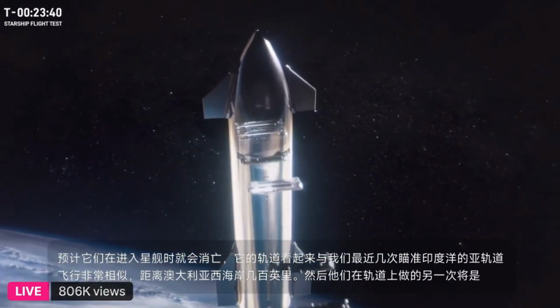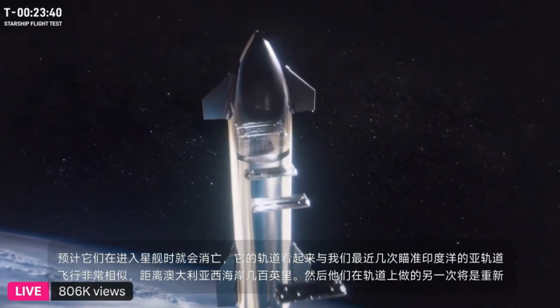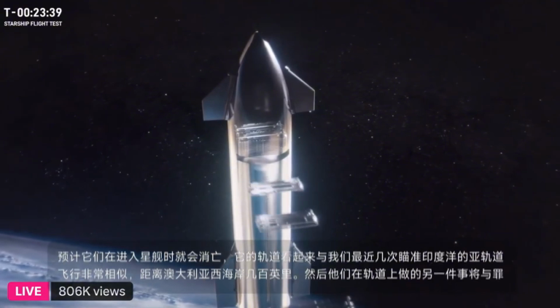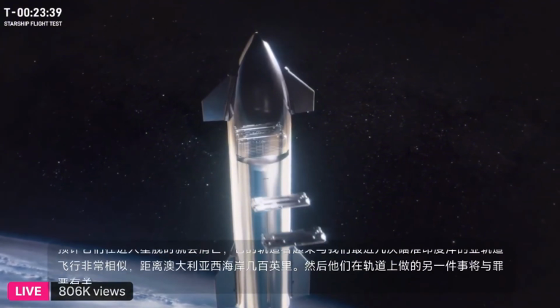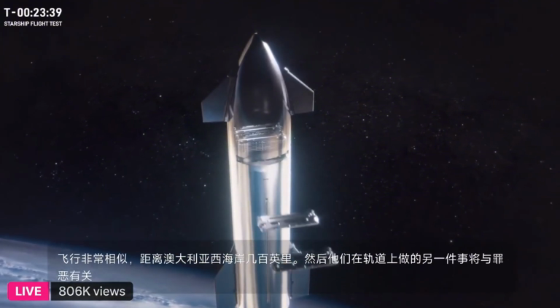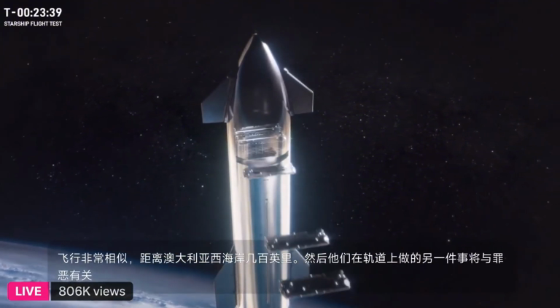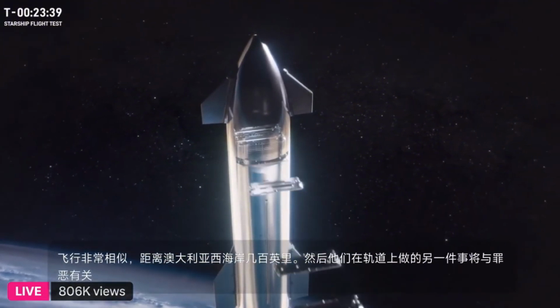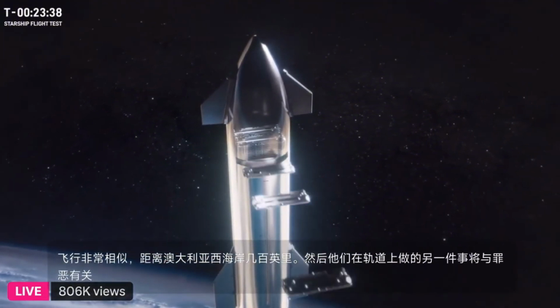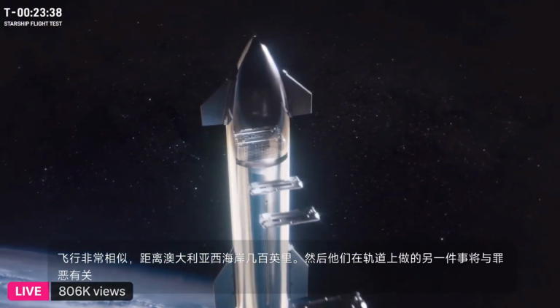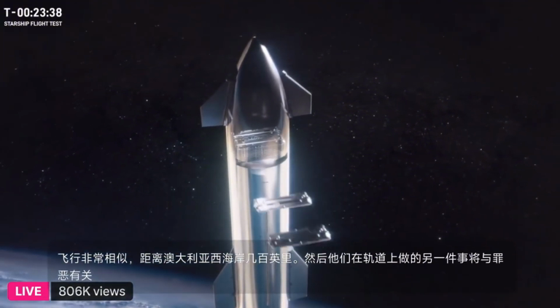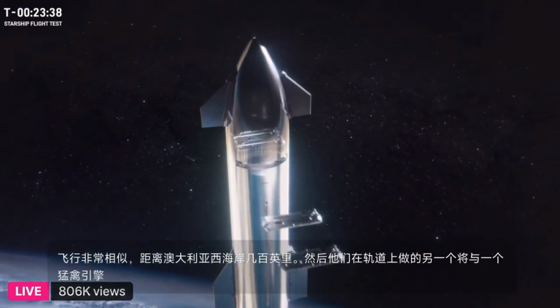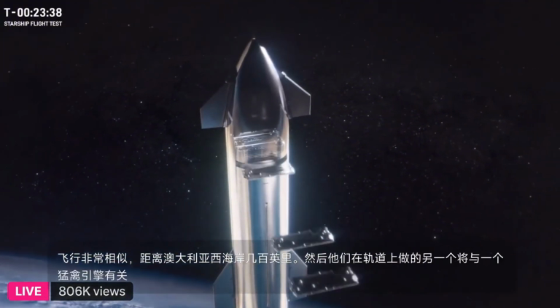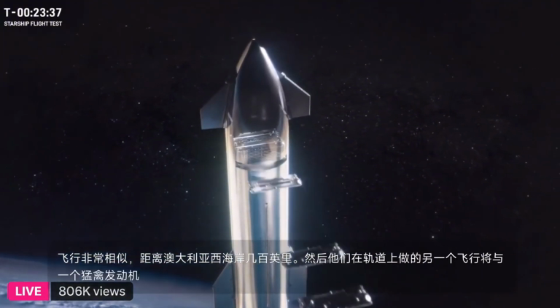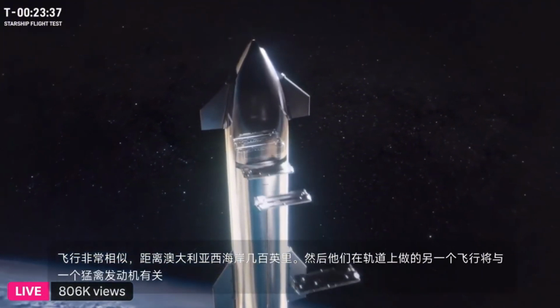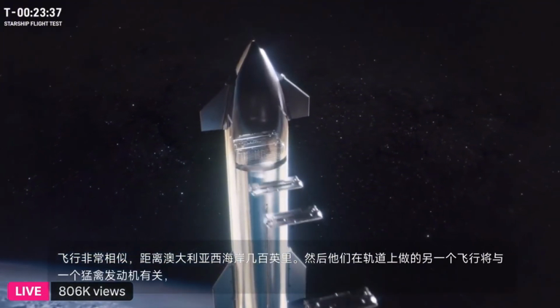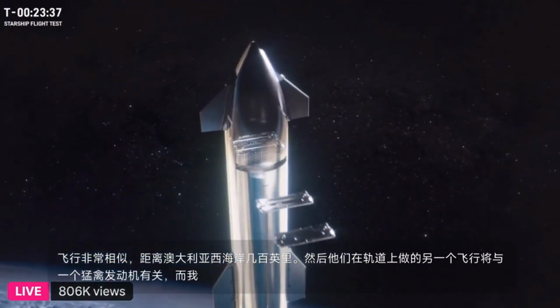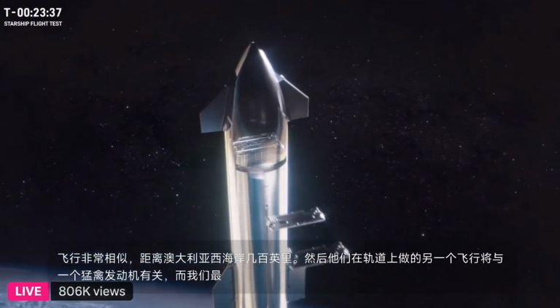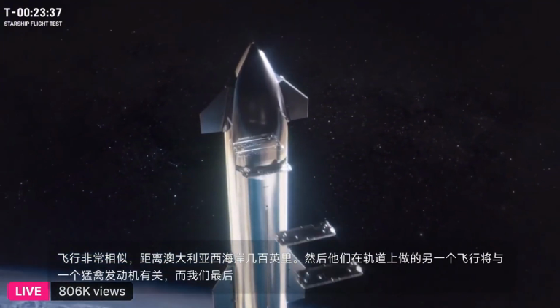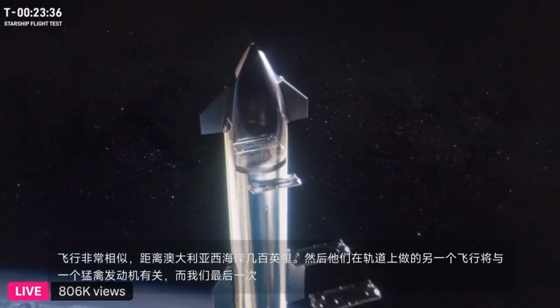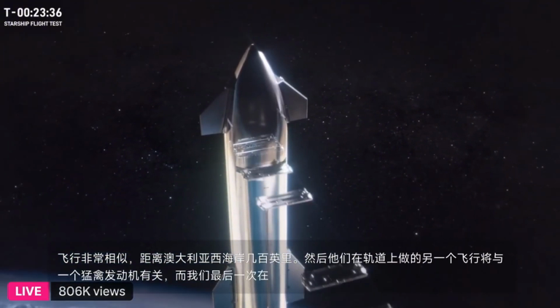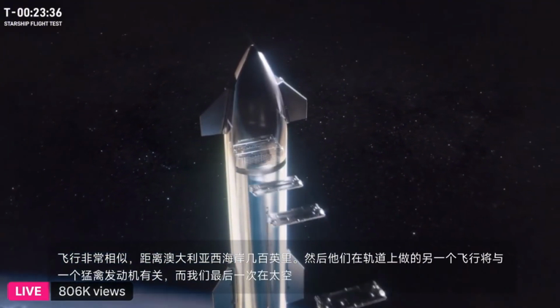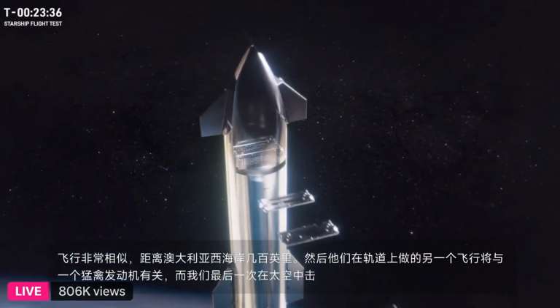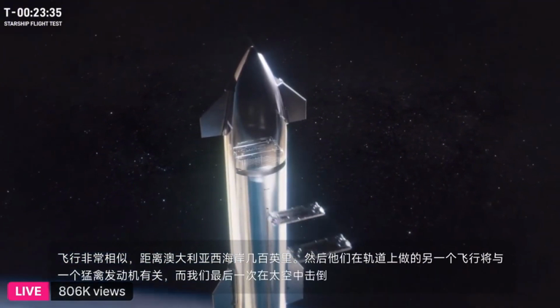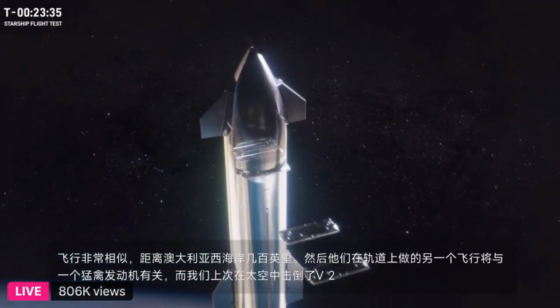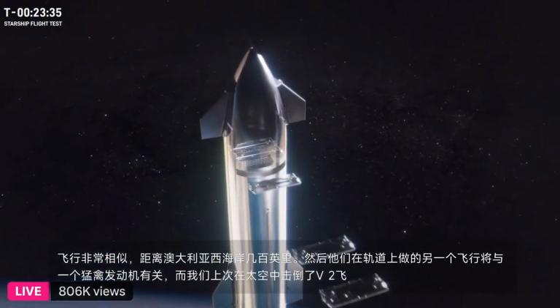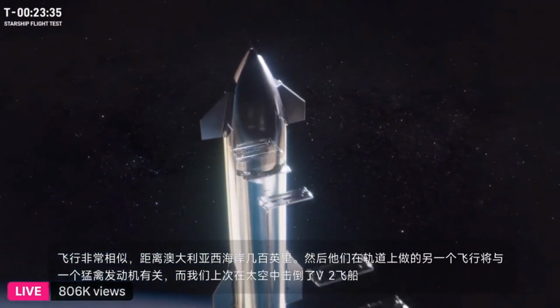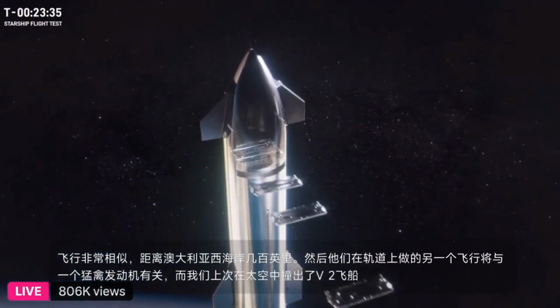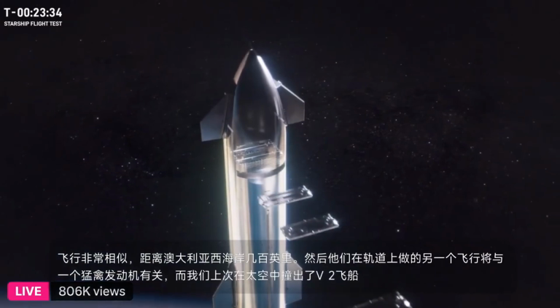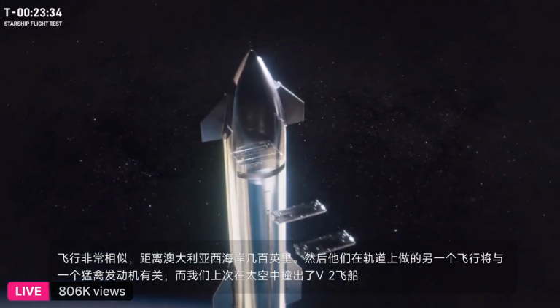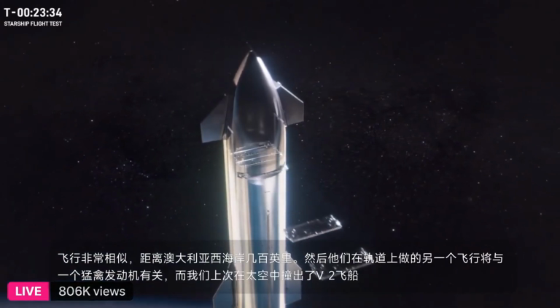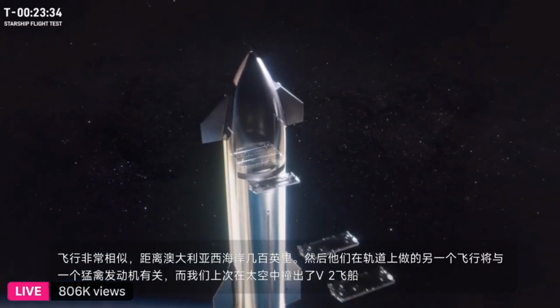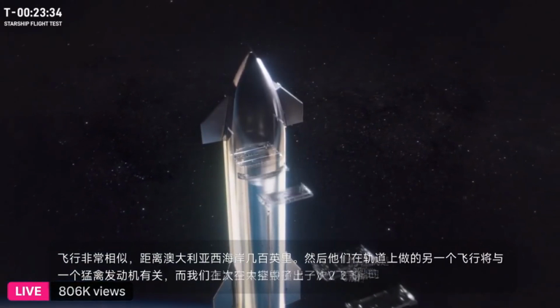The other on-orbit thing we're doing is relighting a single Raptor engine while in space. We knocked that out last time on the V2 ship with the new propellant system. Let's do it again on this one. Ship's going to be busy.